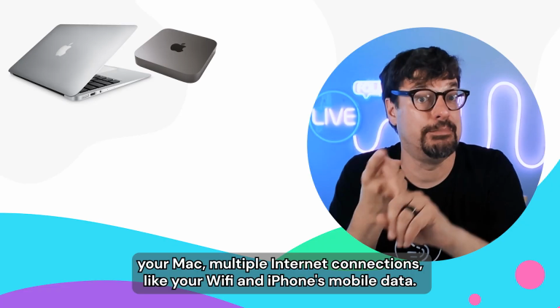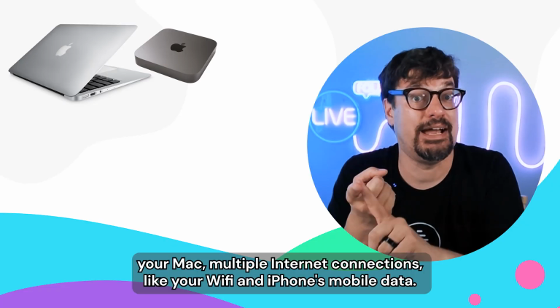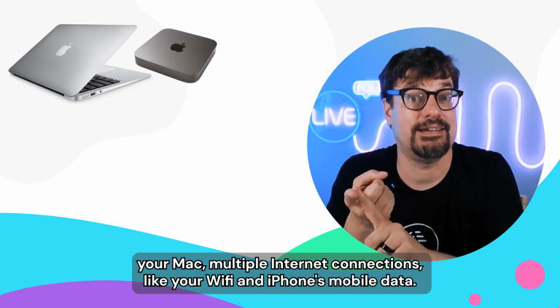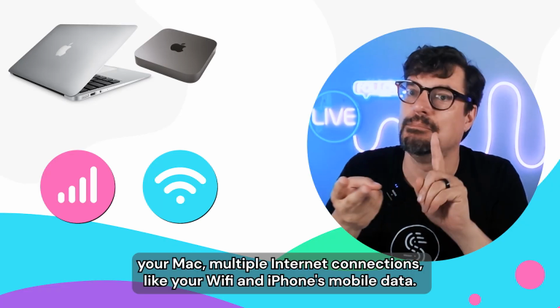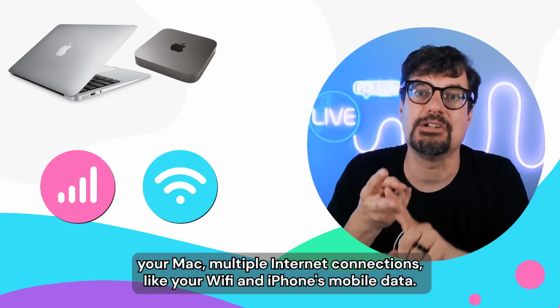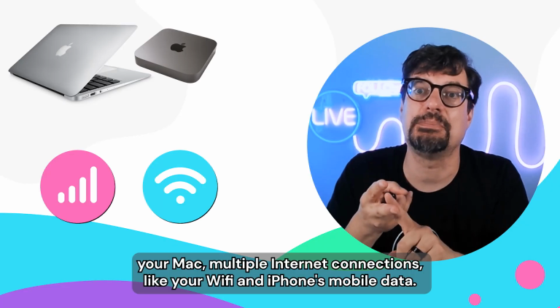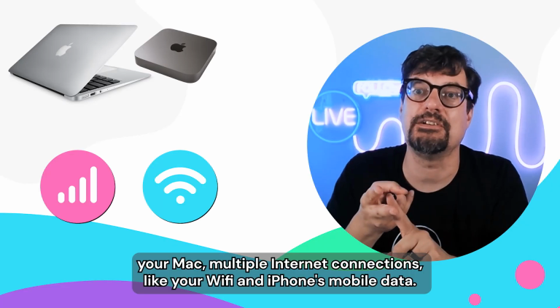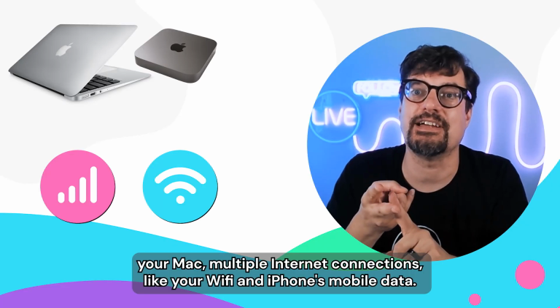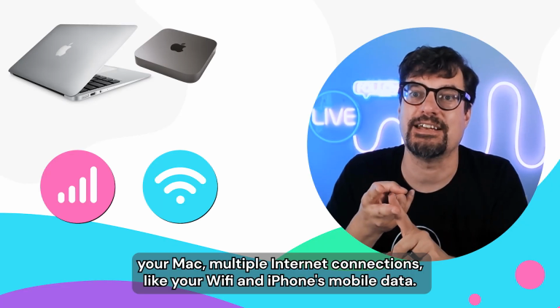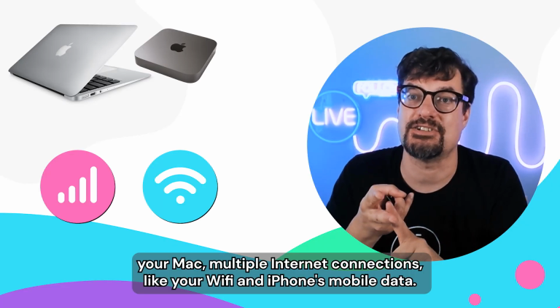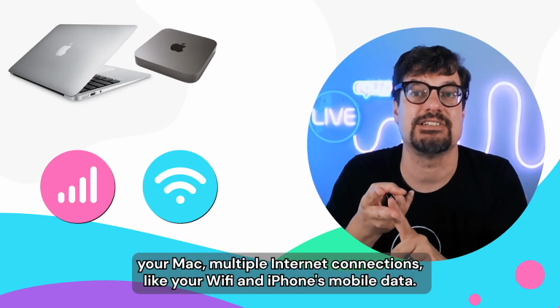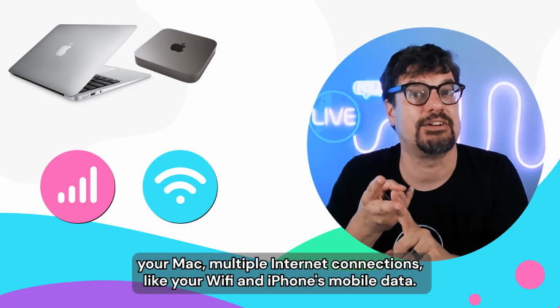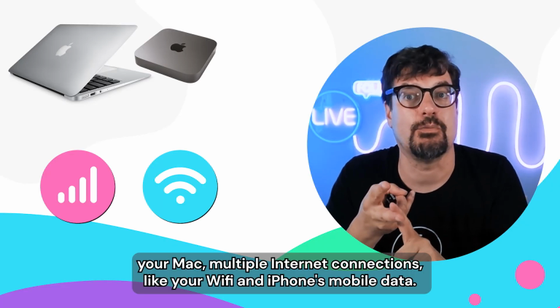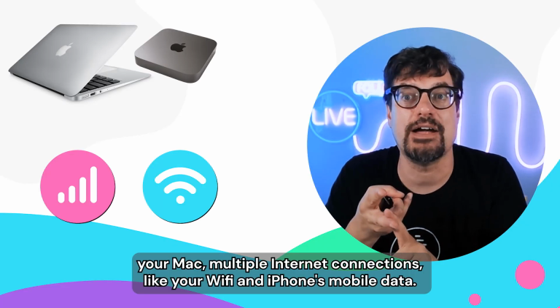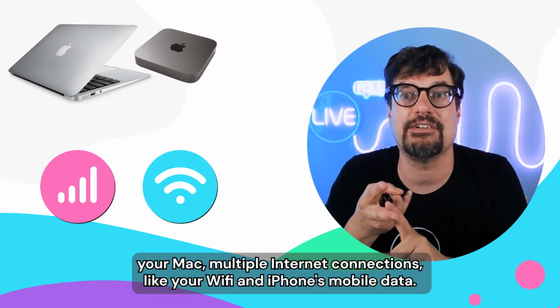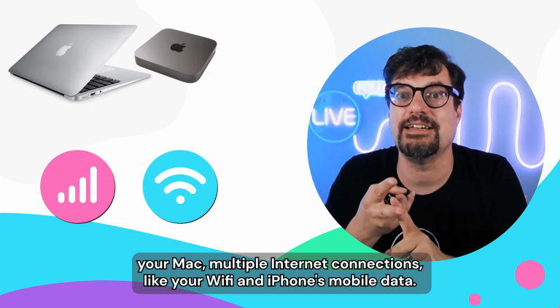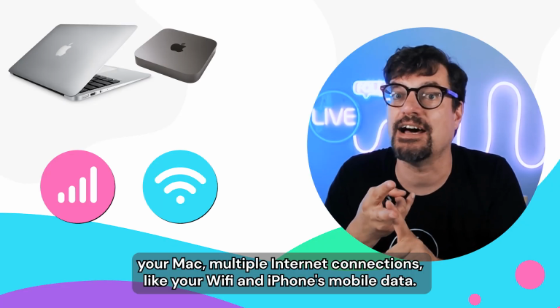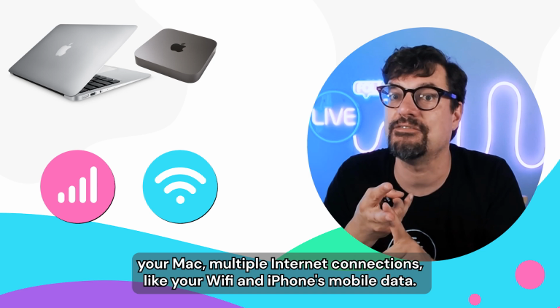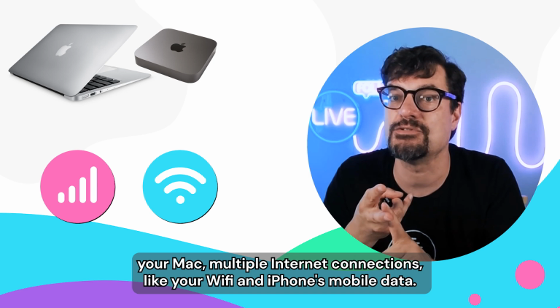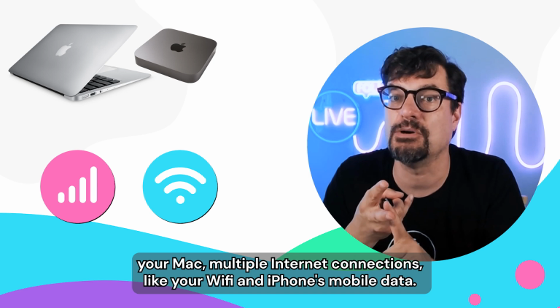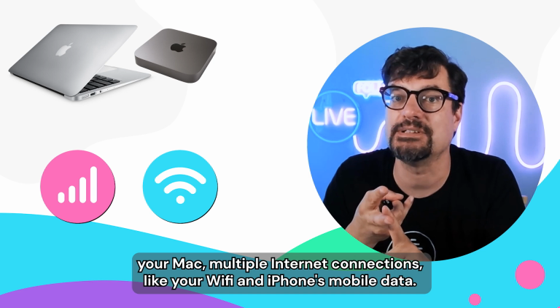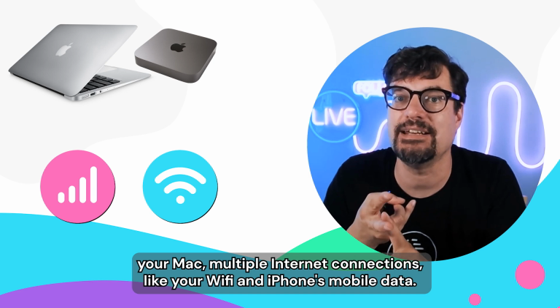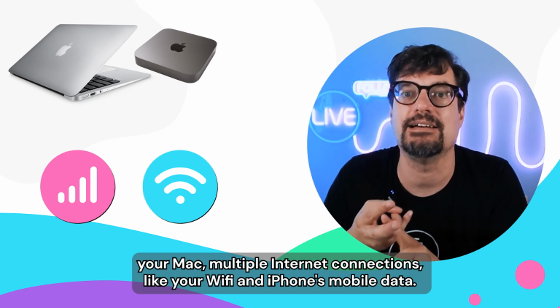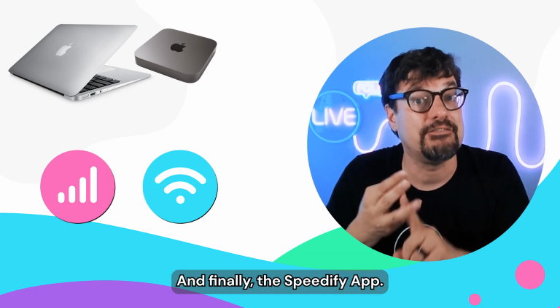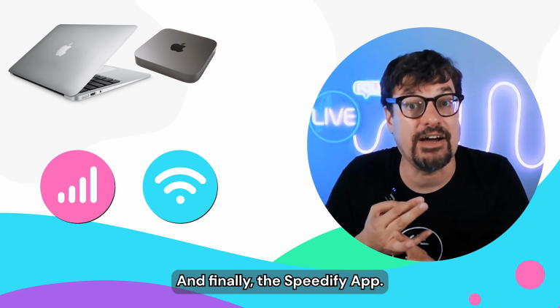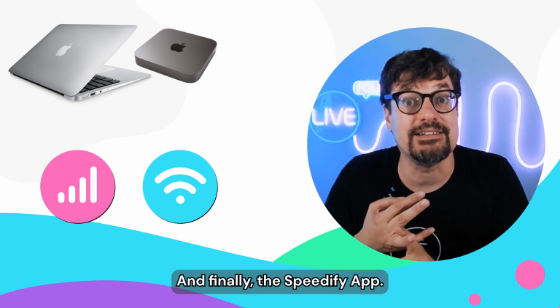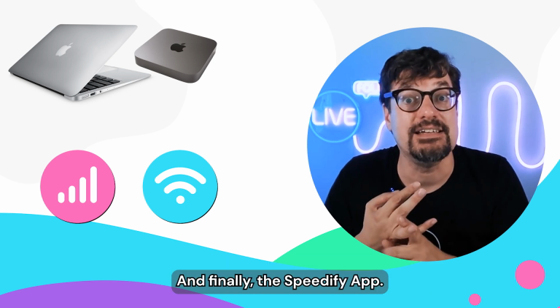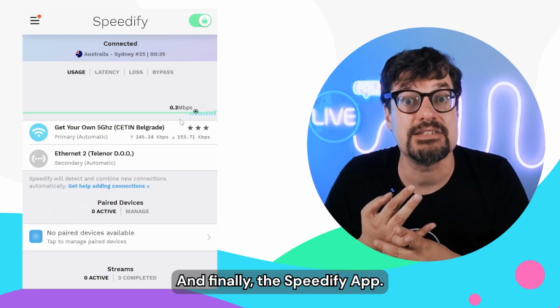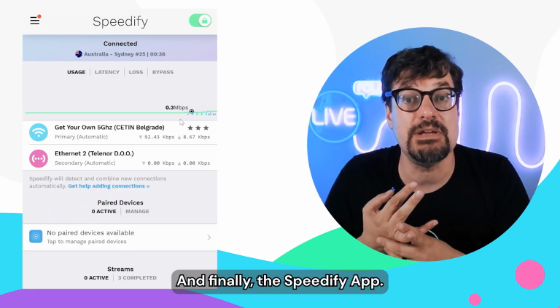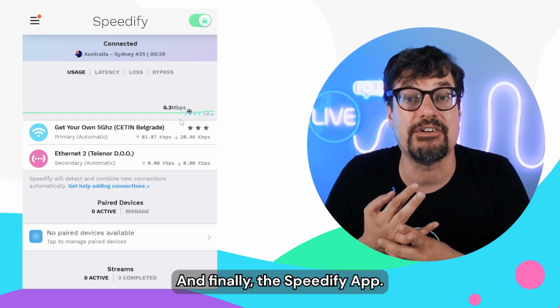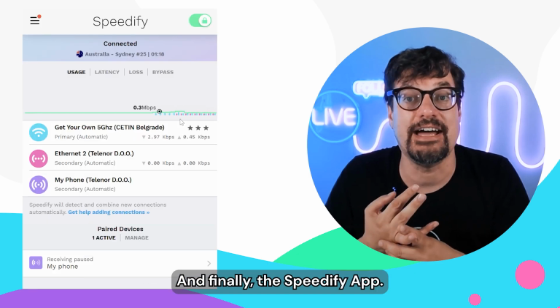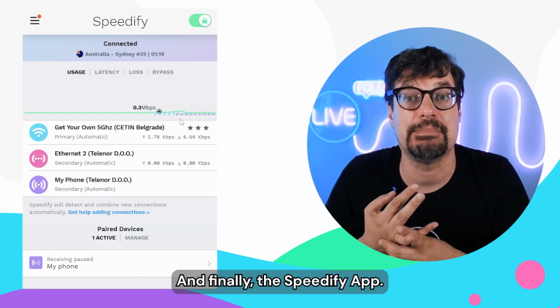What you'll need: your Mac, multiple internet connections like your Wi-Fi and iPhone's mobile data, and finally, the Speedify app.